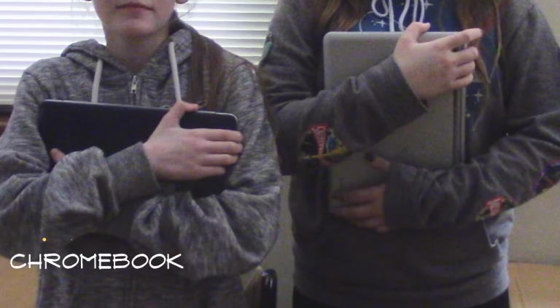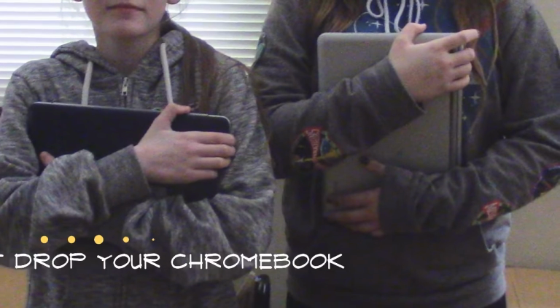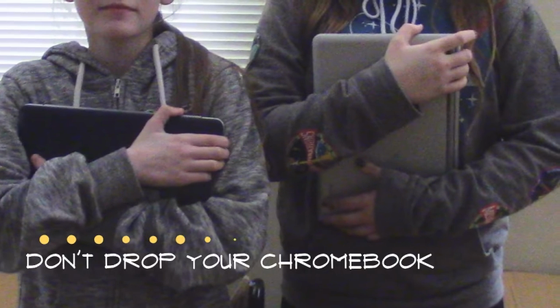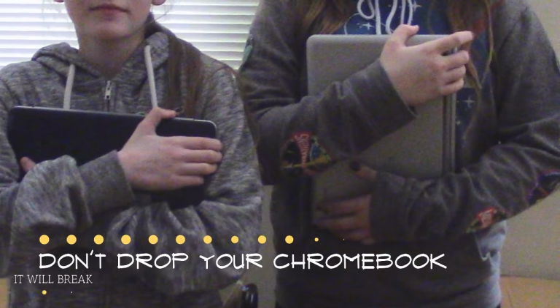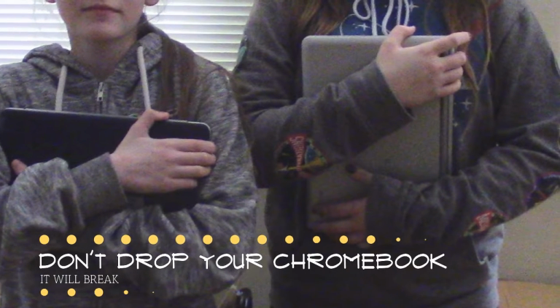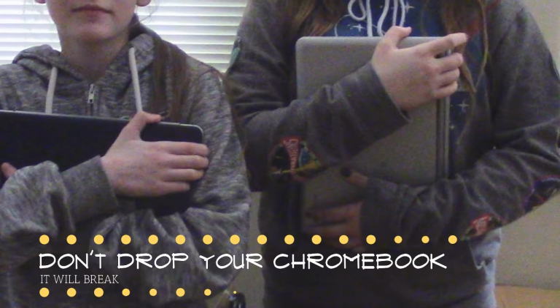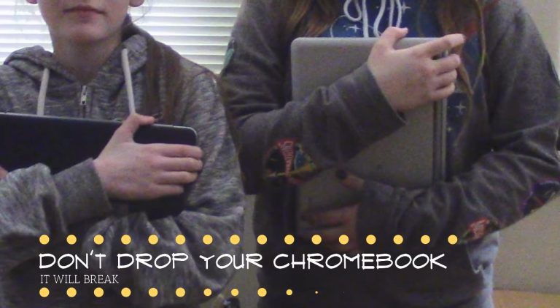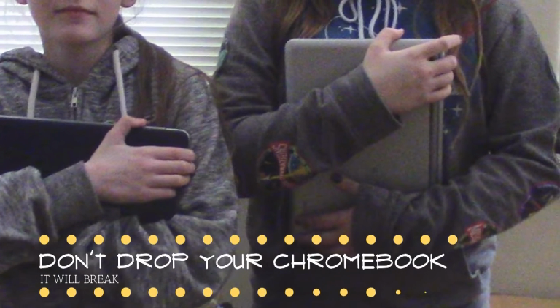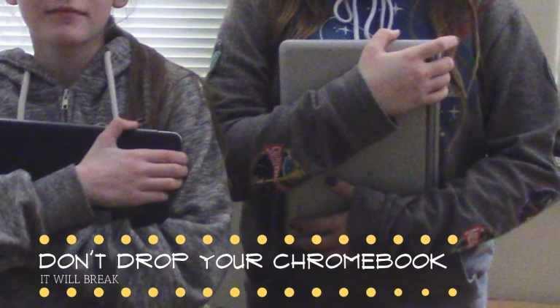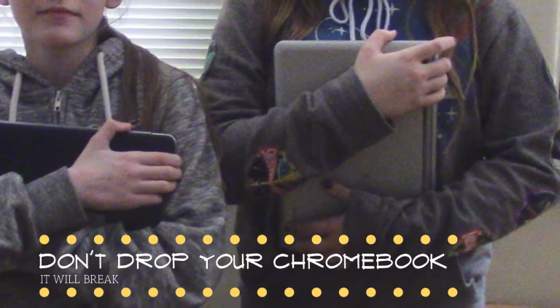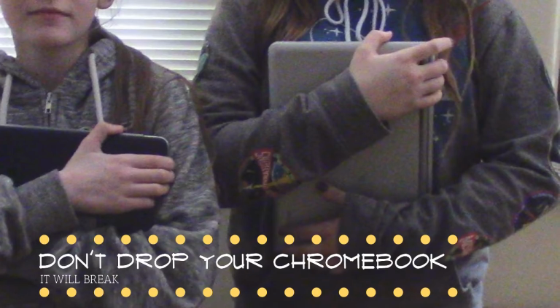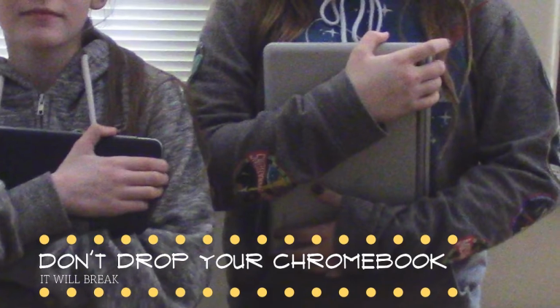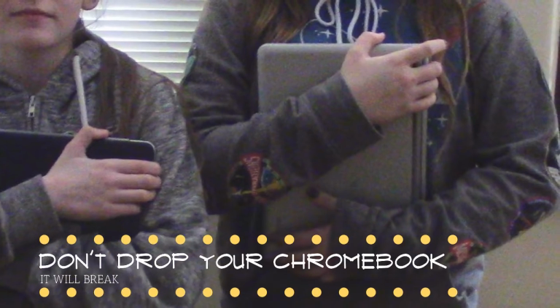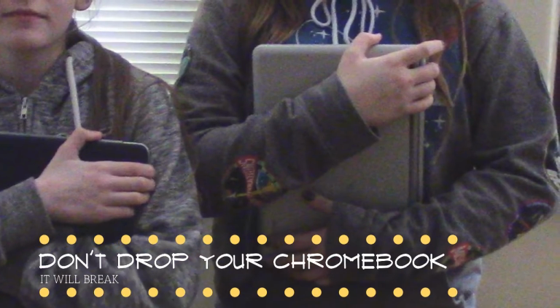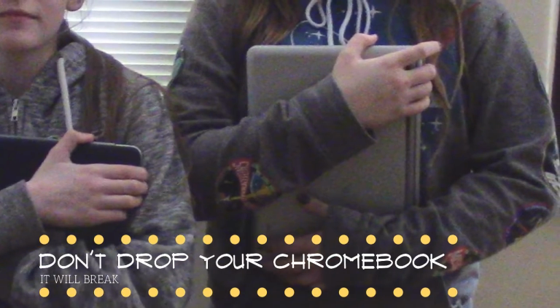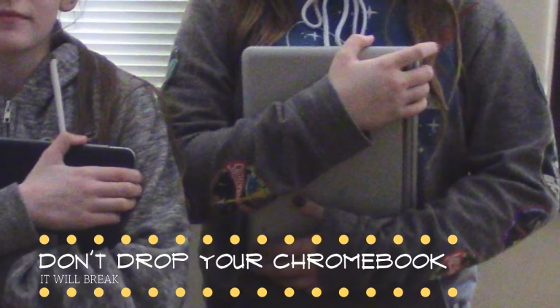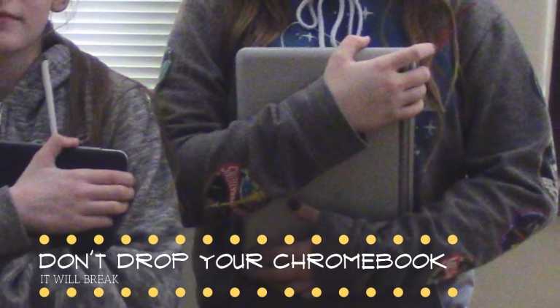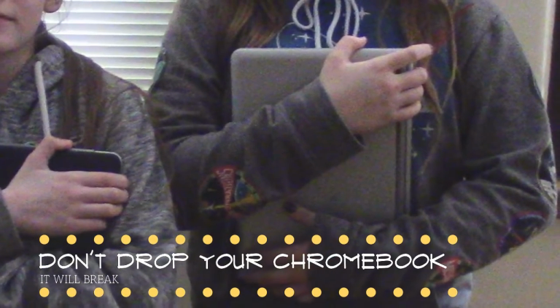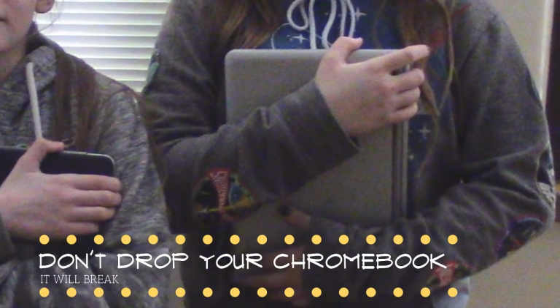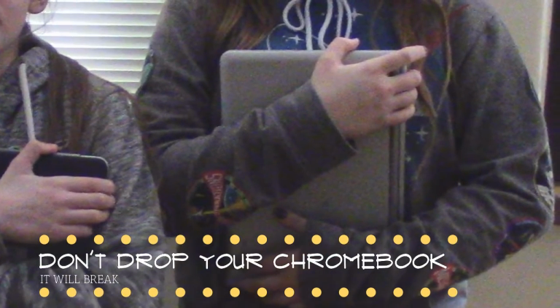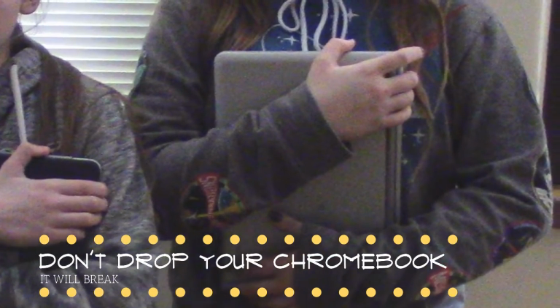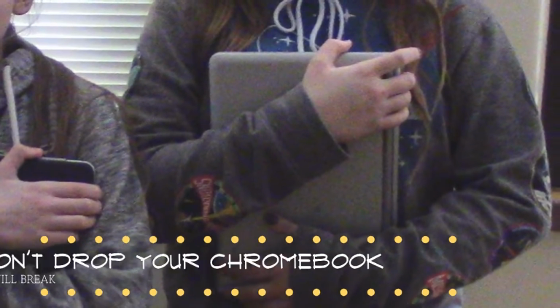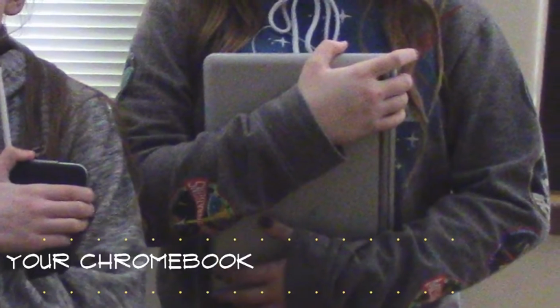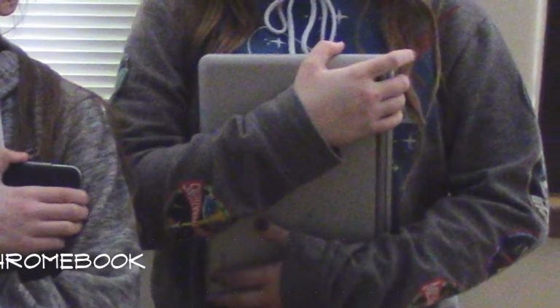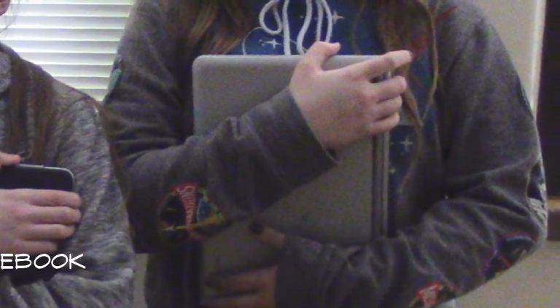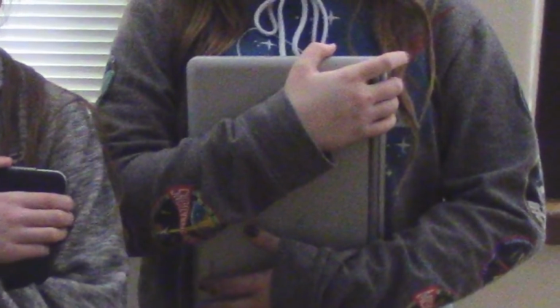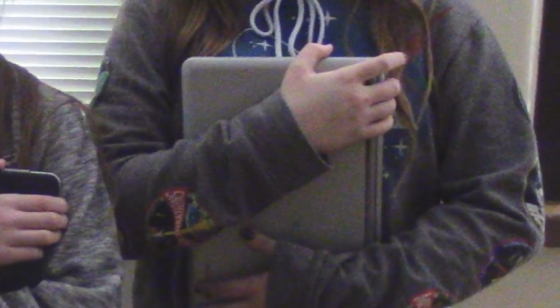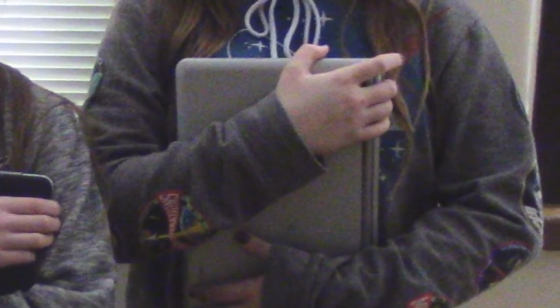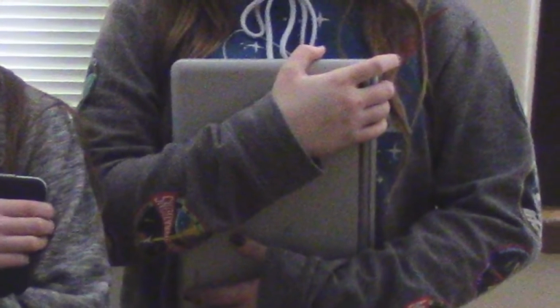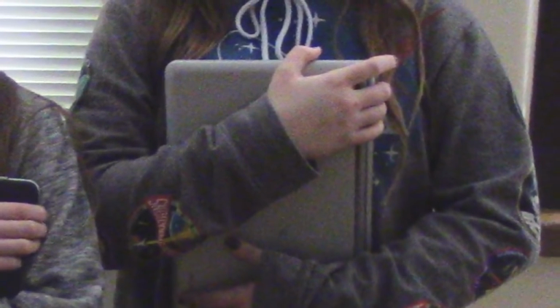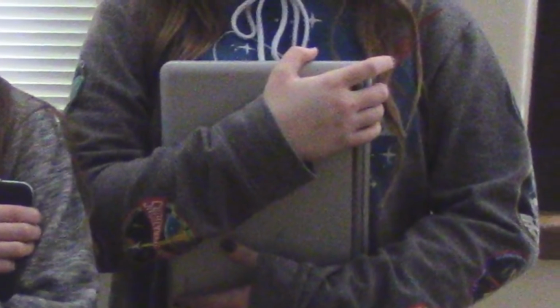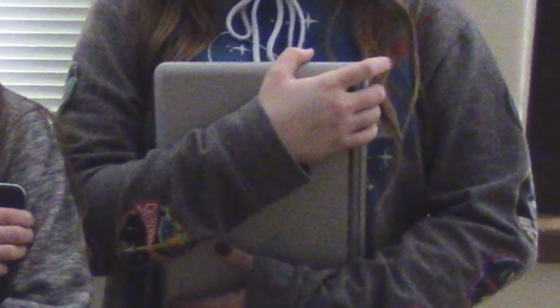When you move around the classroom, bear hug your computer, or at least use two hands, so you don't drop it.